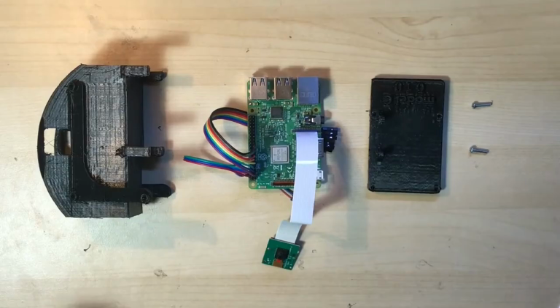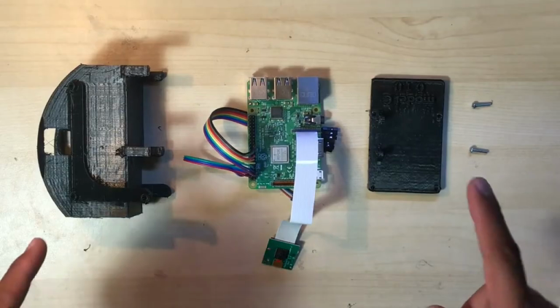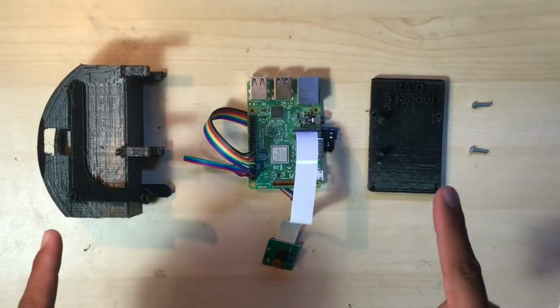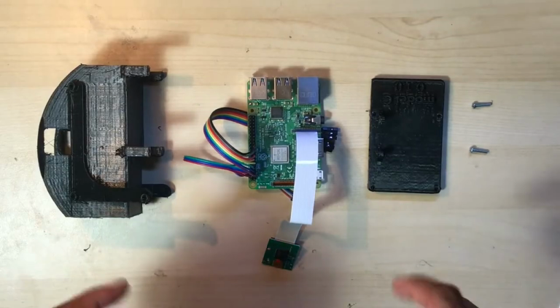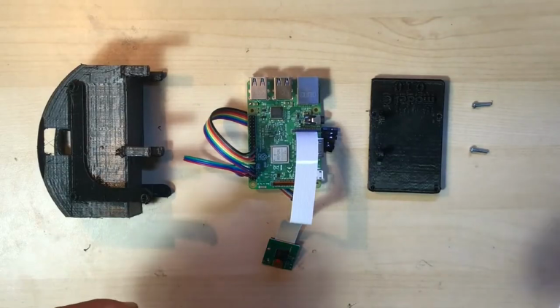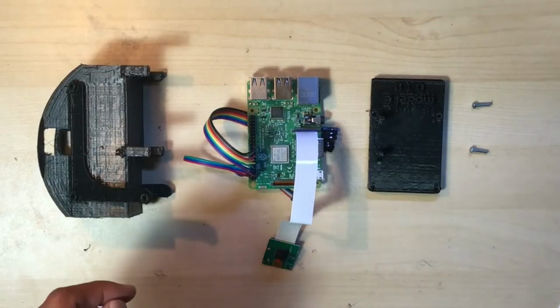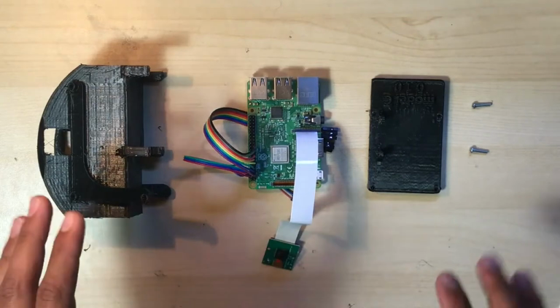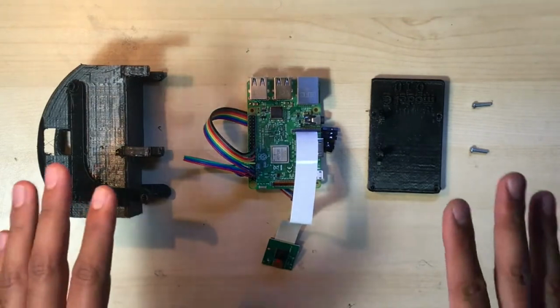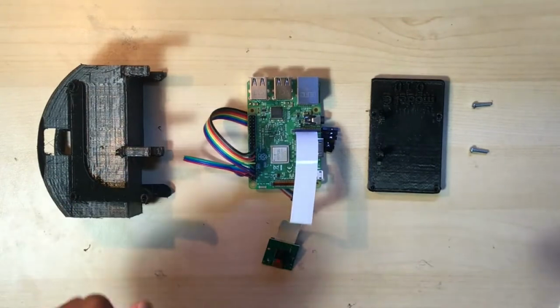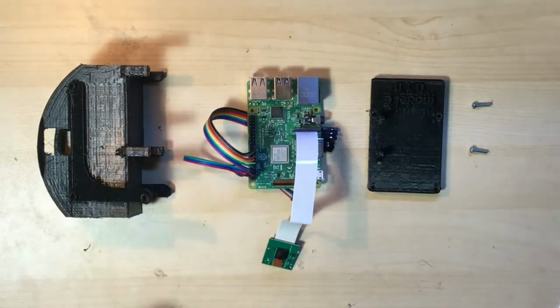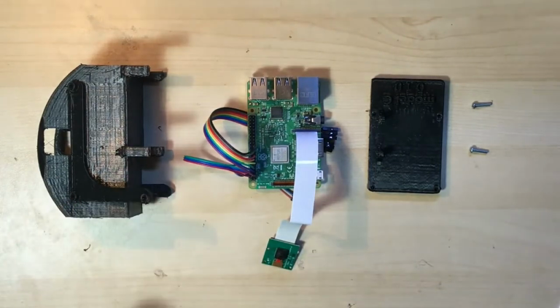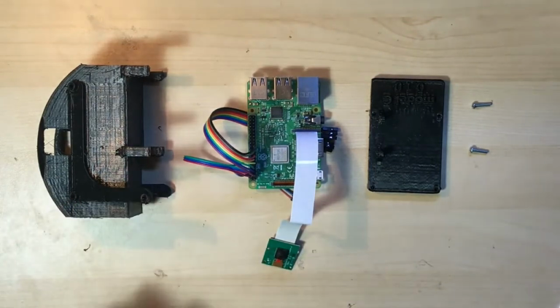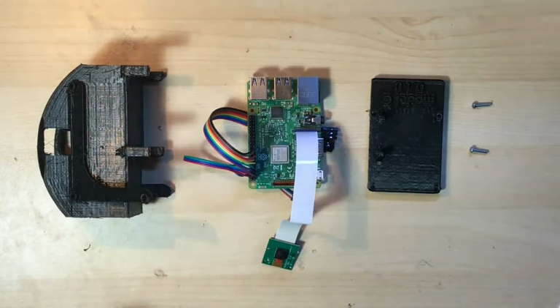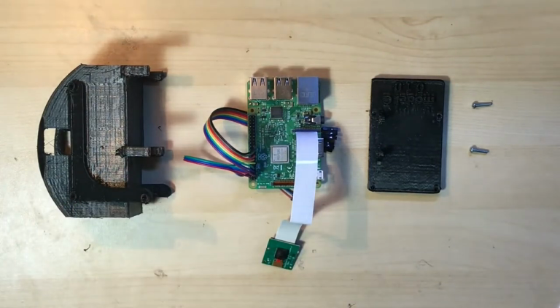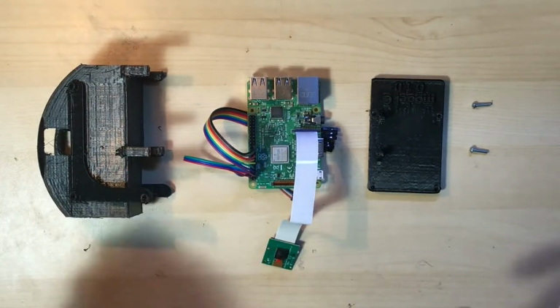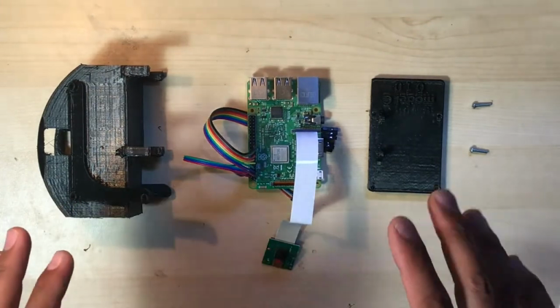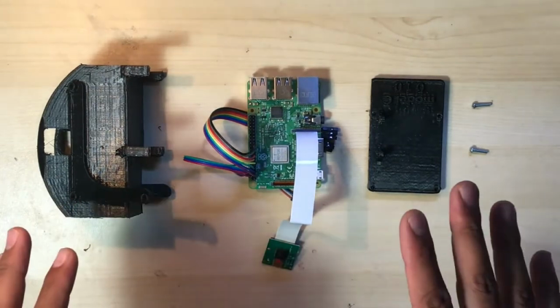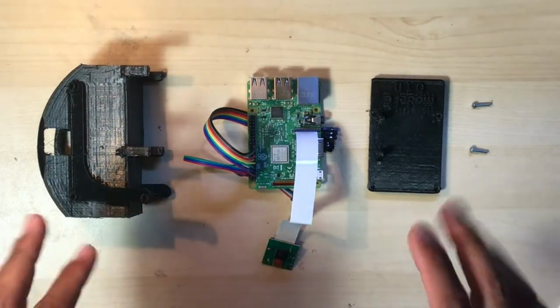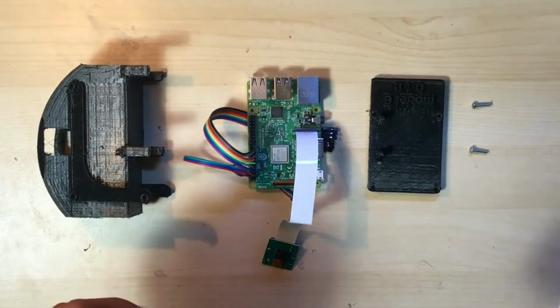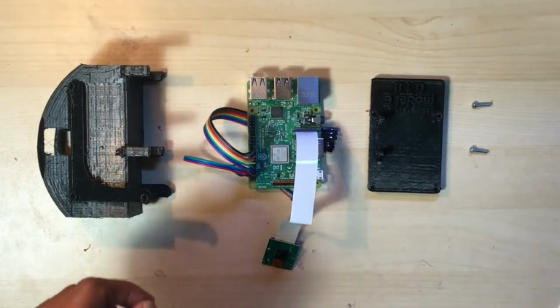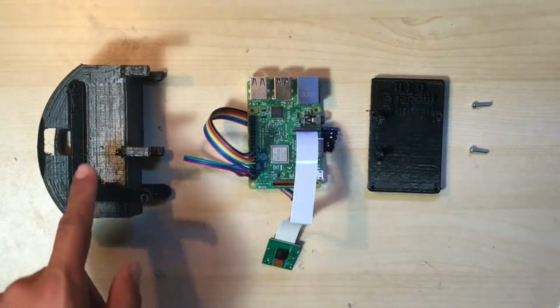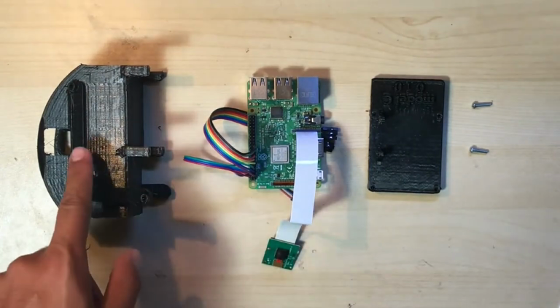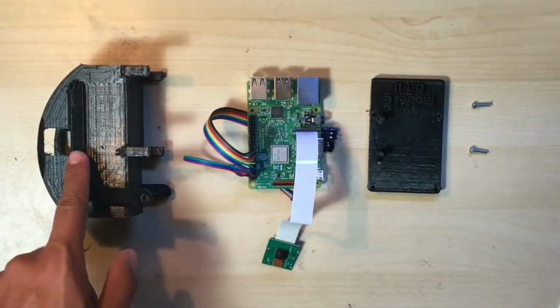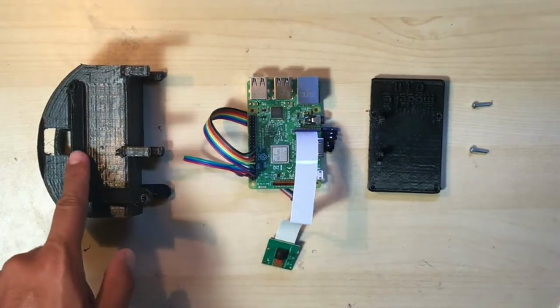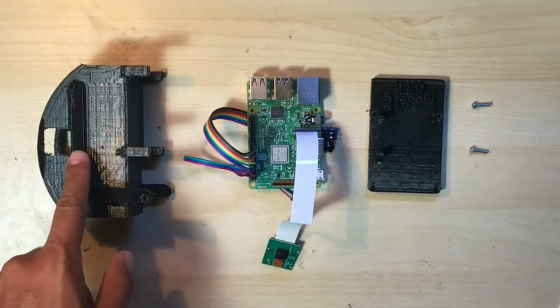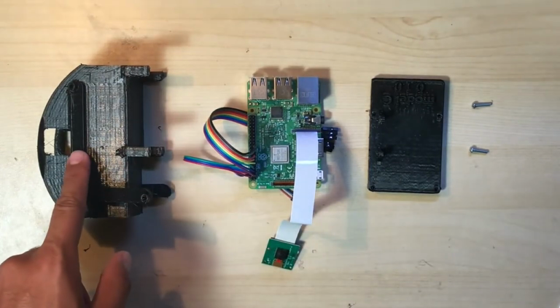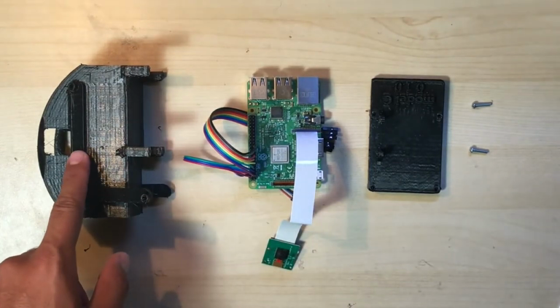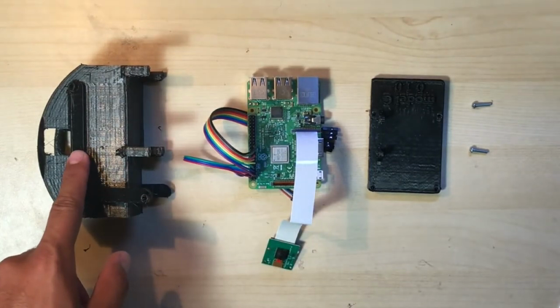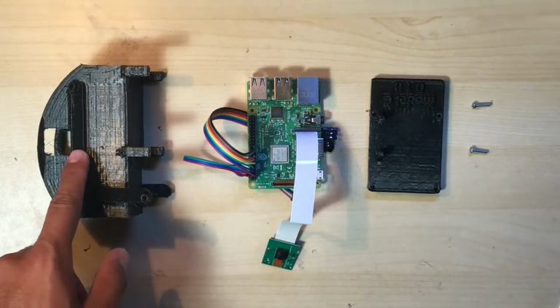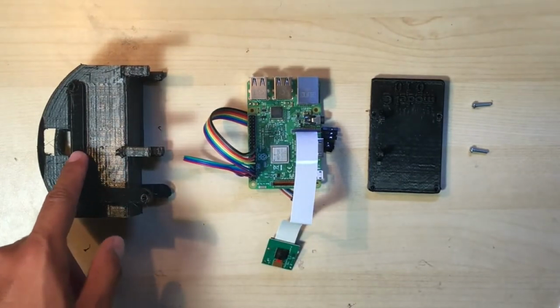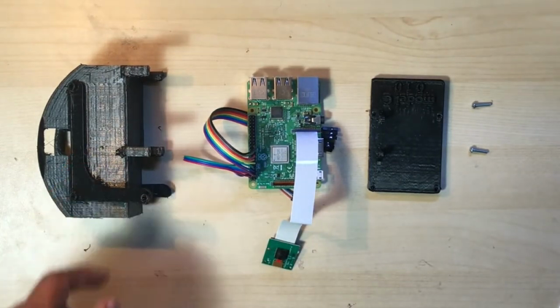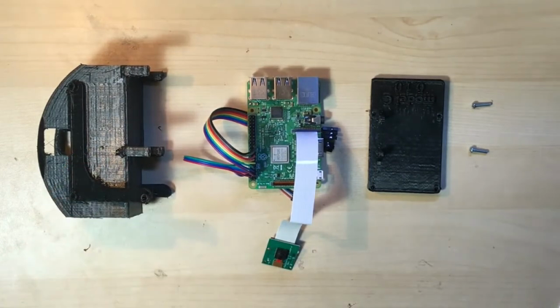Welcome to Guide 3, step 2. First things first, we'll need the 3D printed internal electronics cradle.